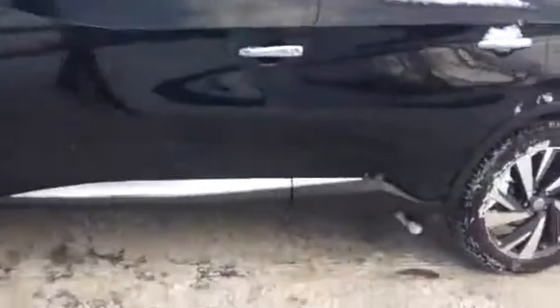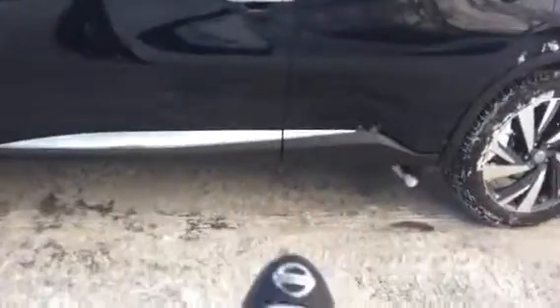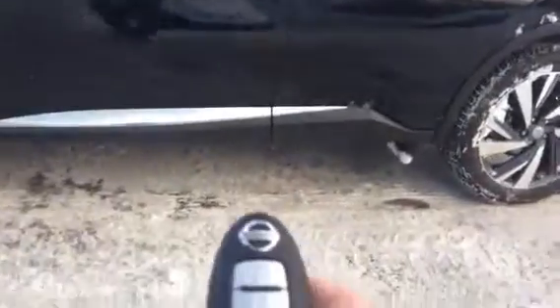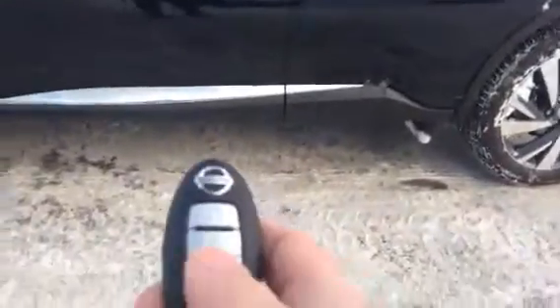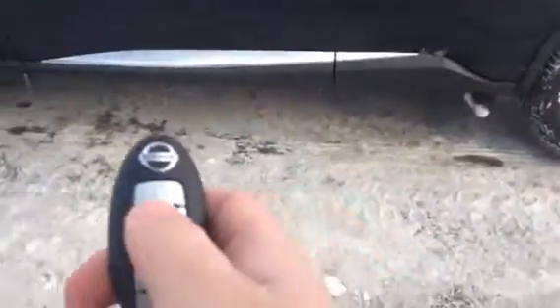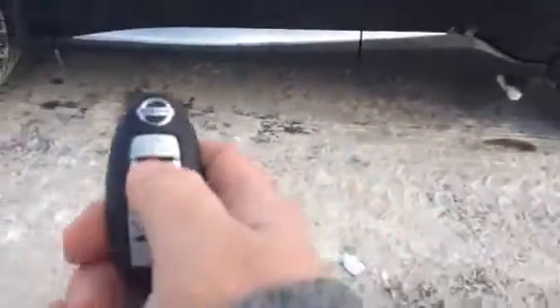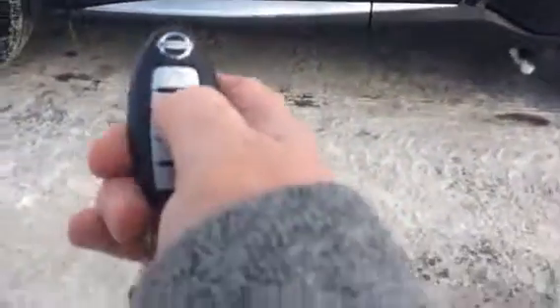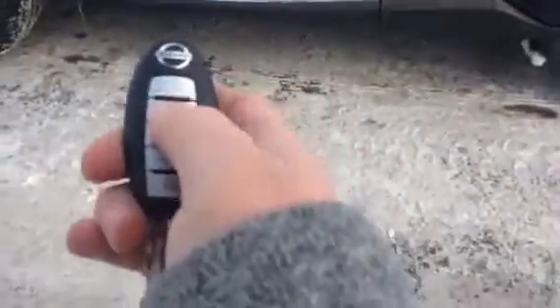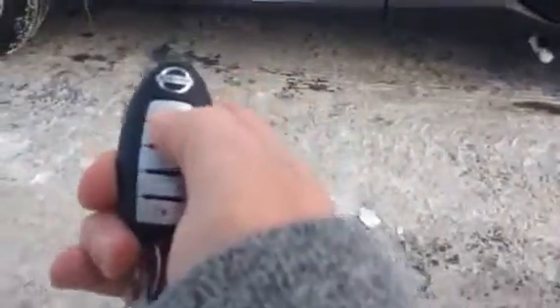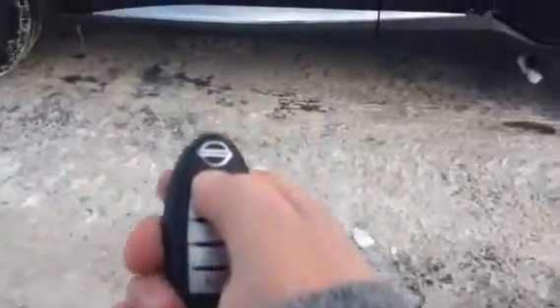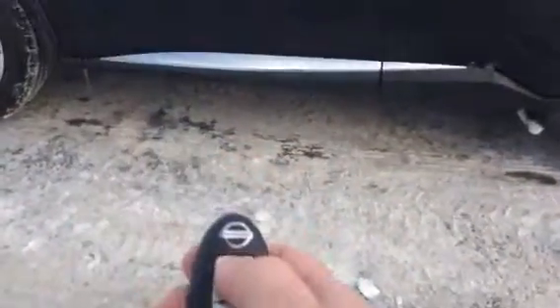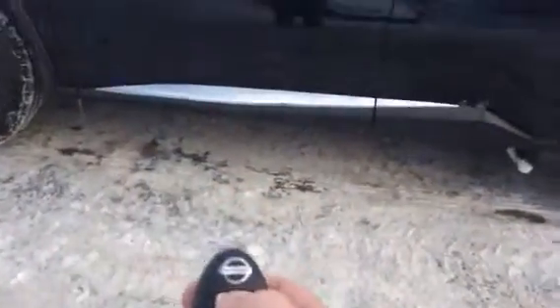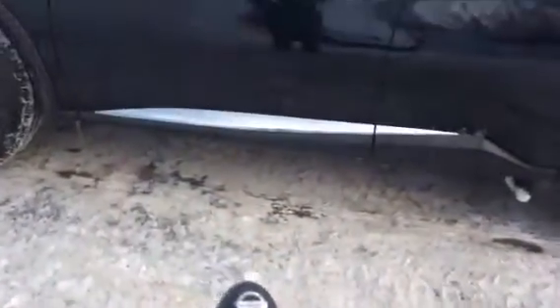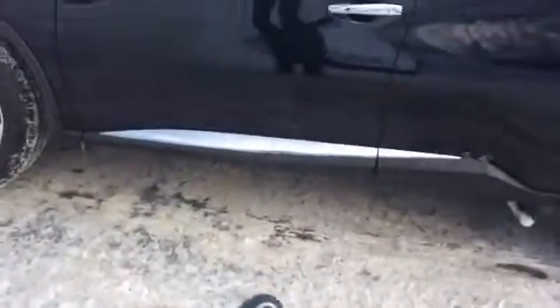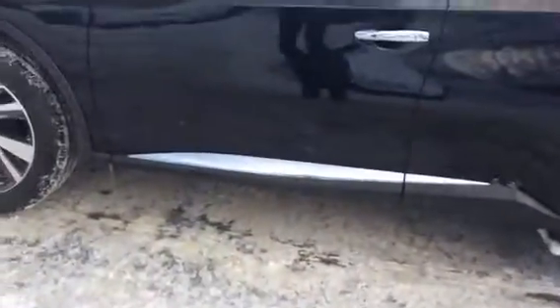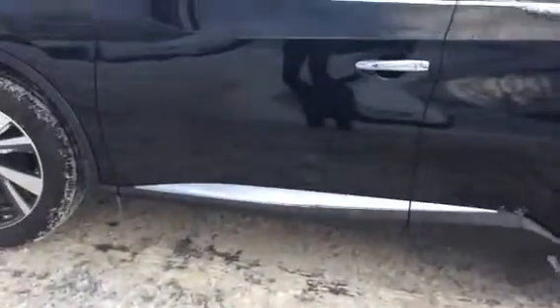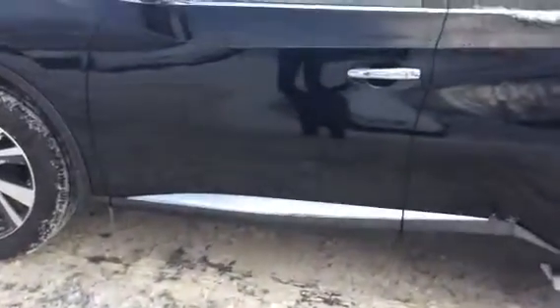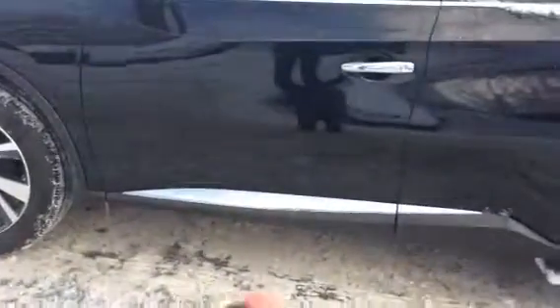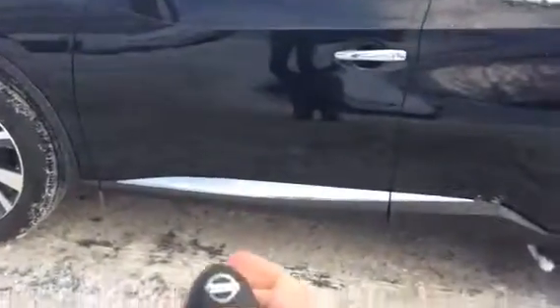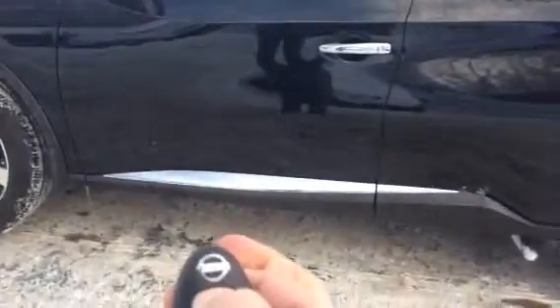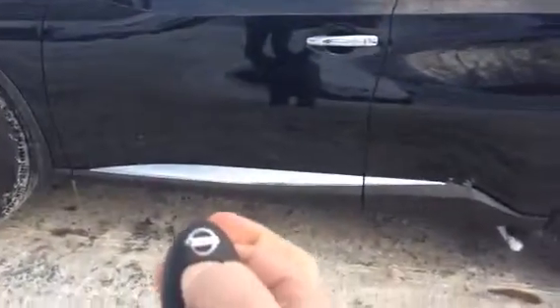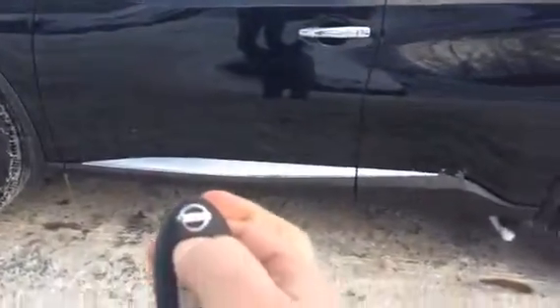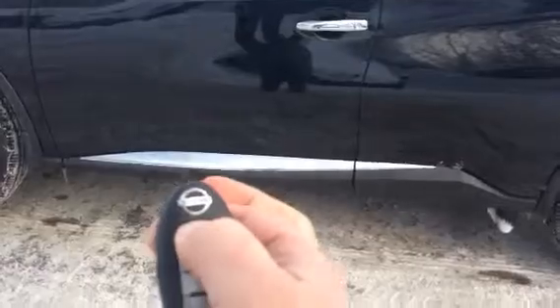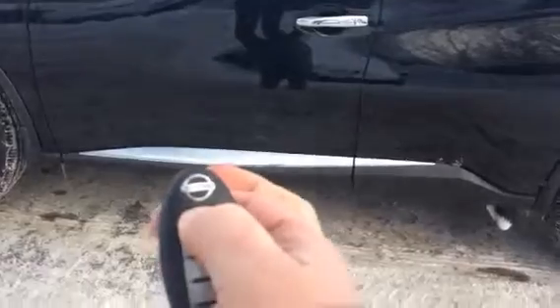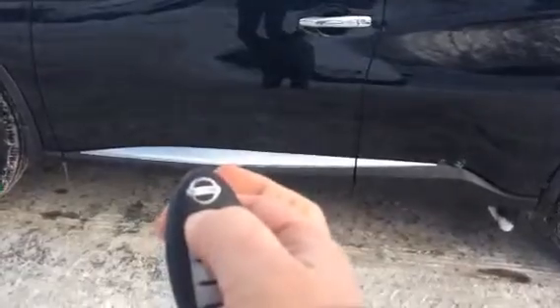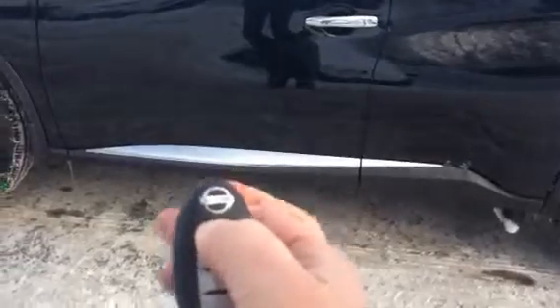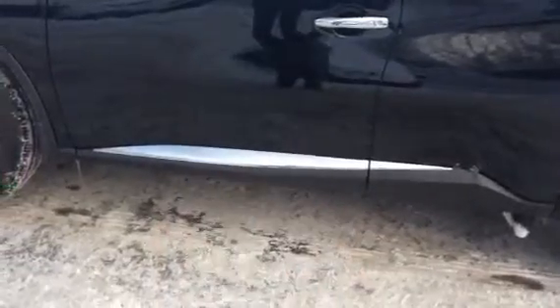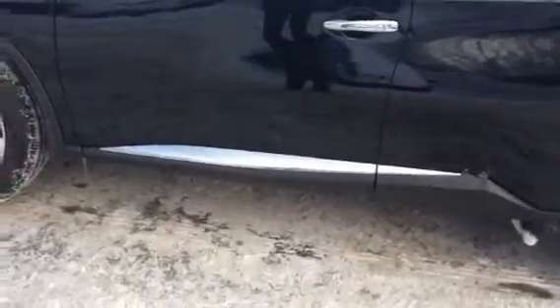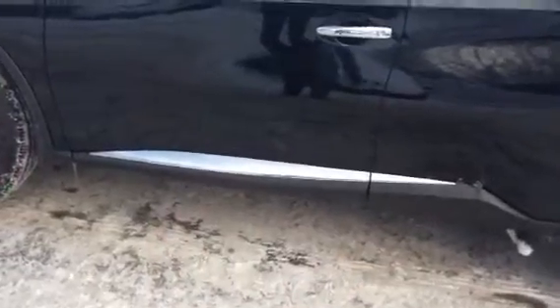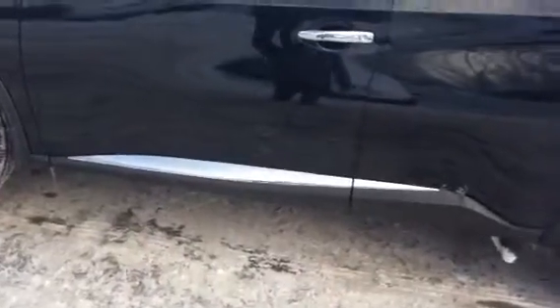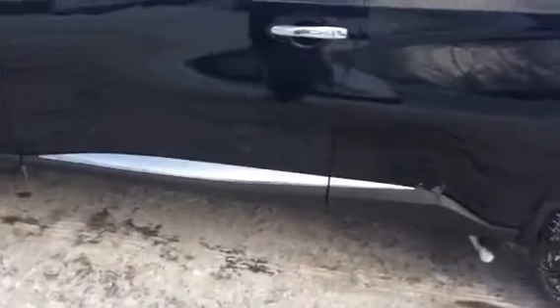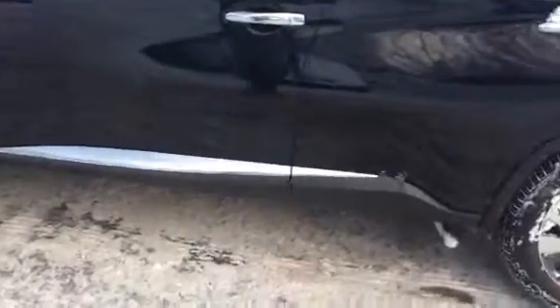One feature being remote start. All you do is honk the horn once, lock it, and hold down on the button for about five seconds and it fires right up.